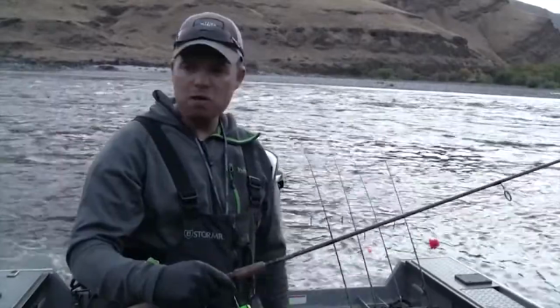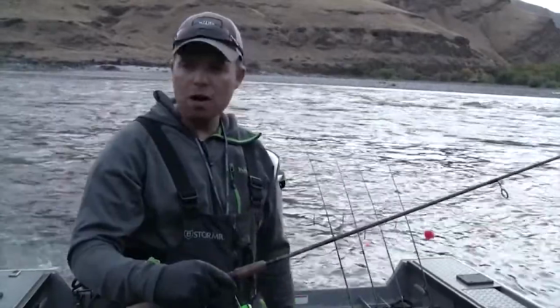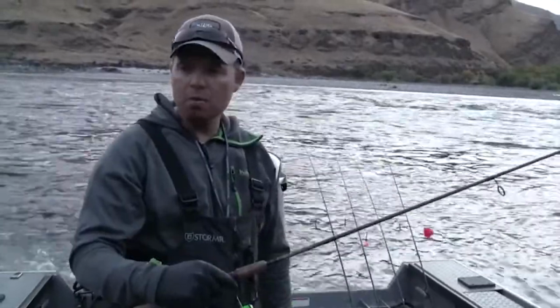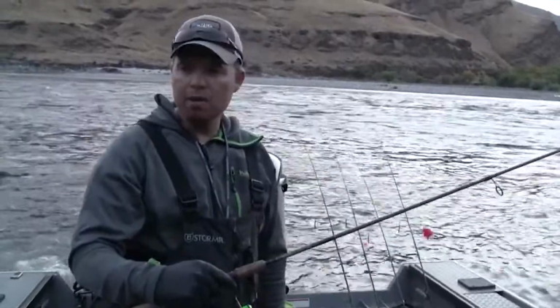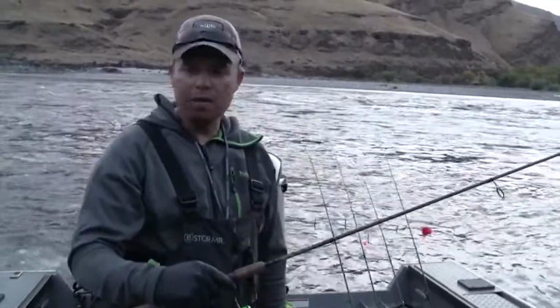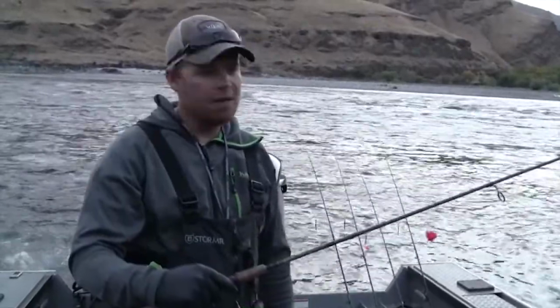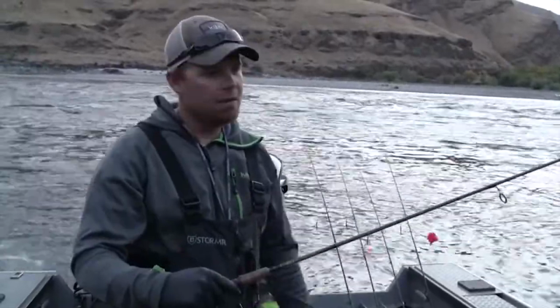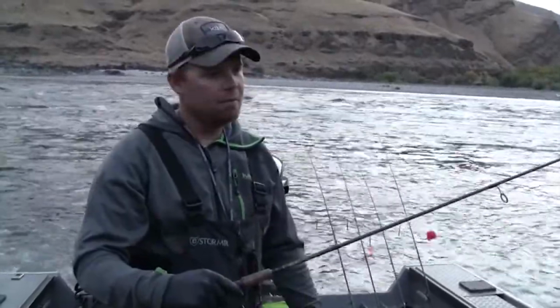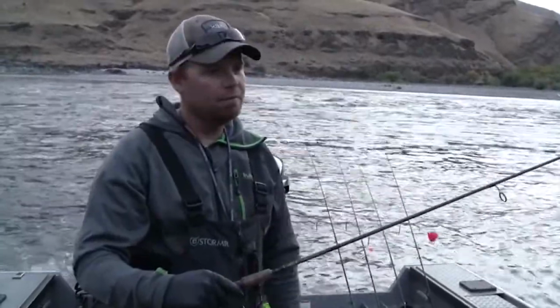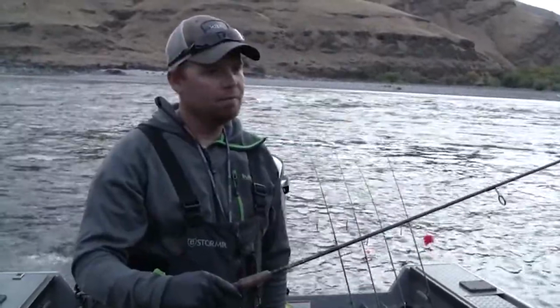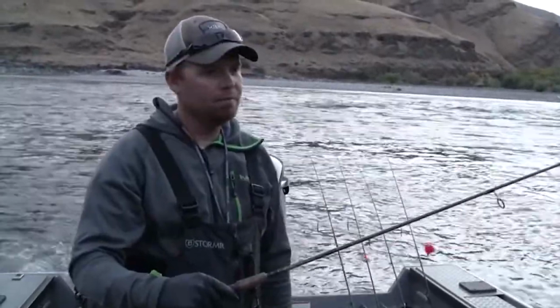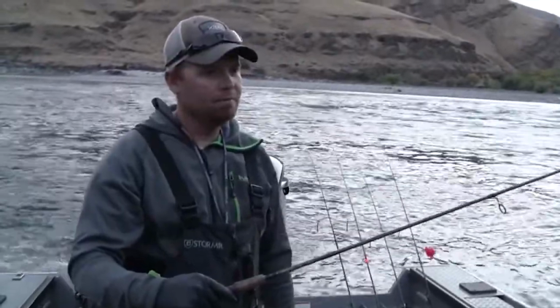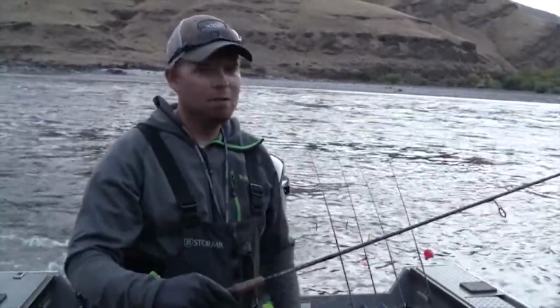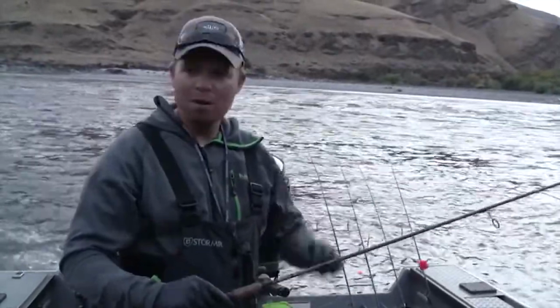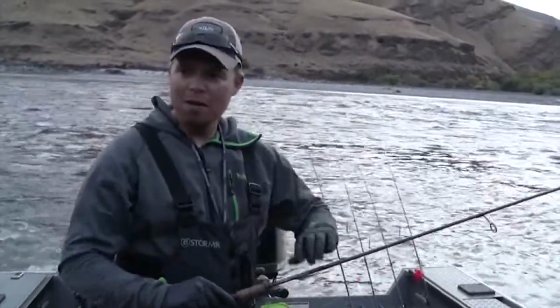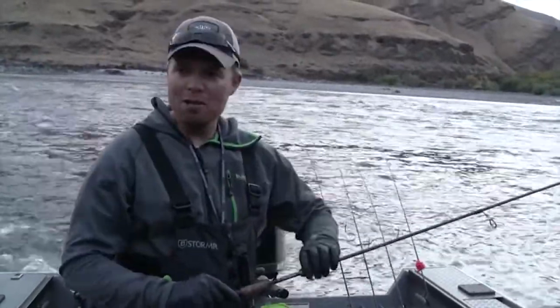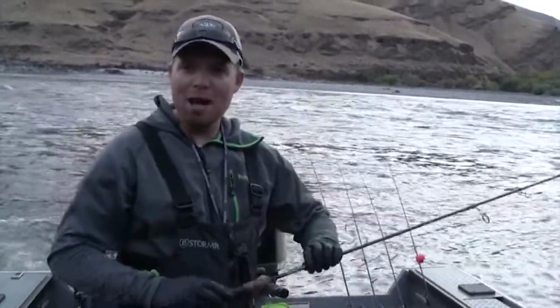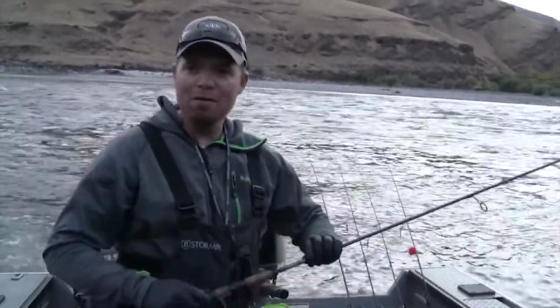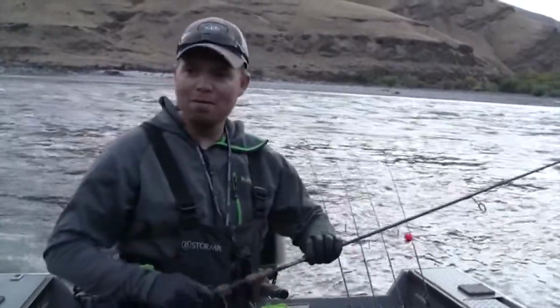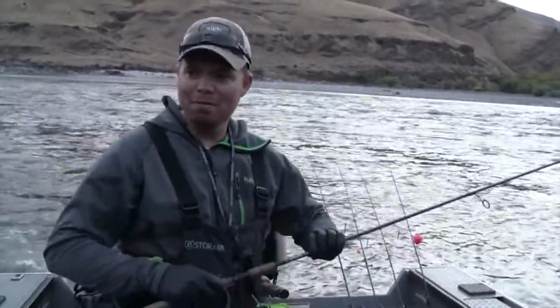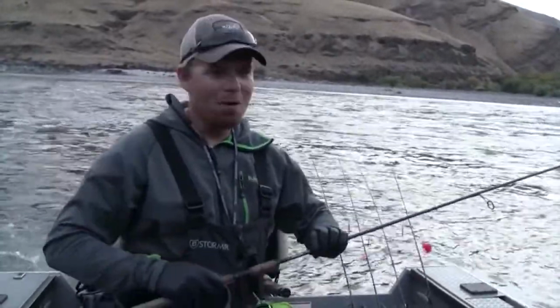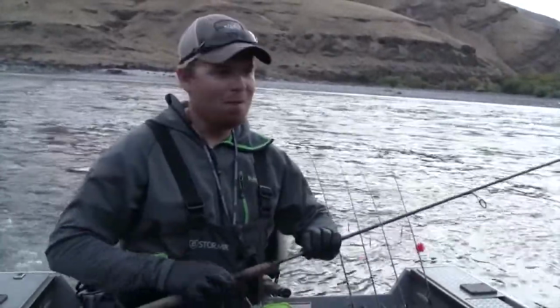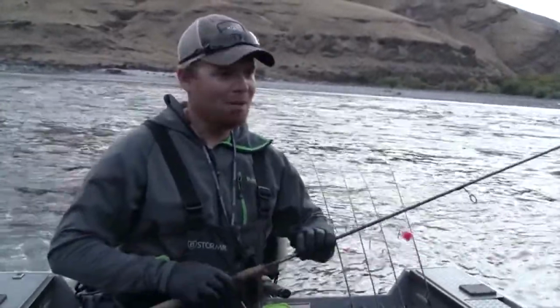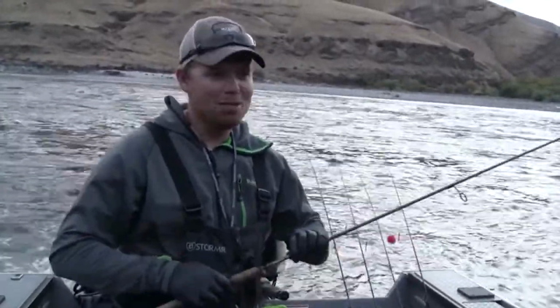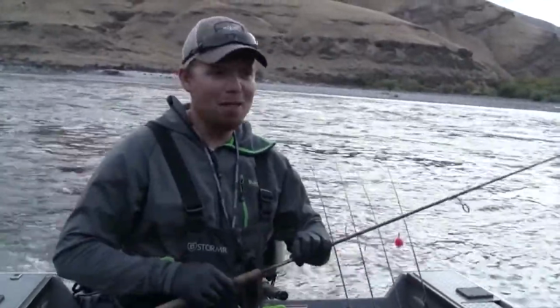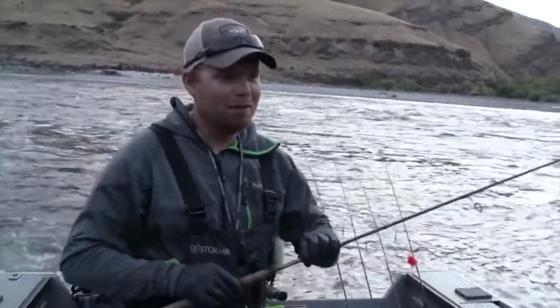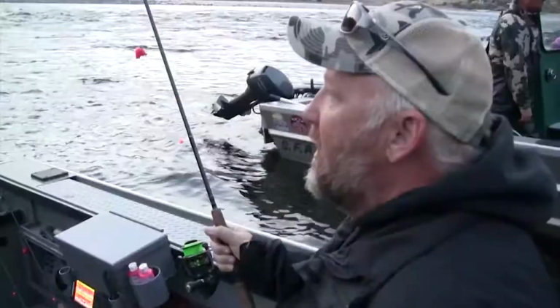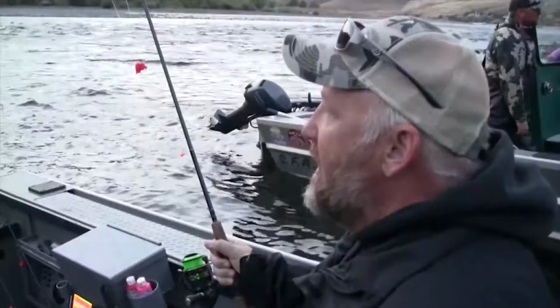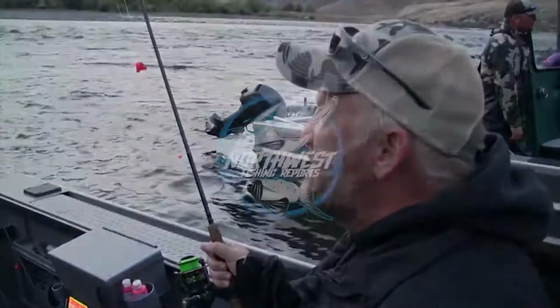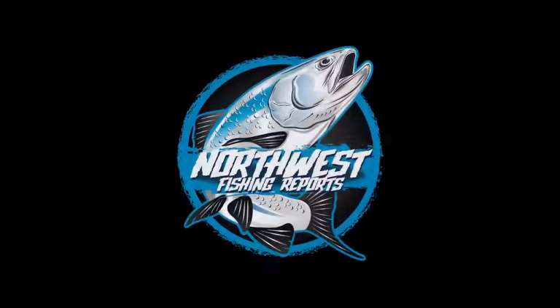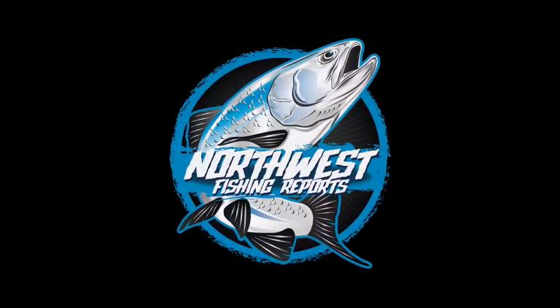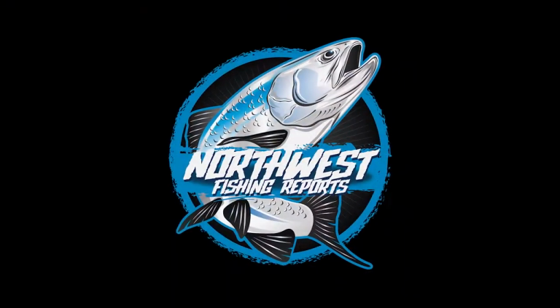Fish on! We'll reel the other baits up, catch that one, go up and catch another one. Sounds good, let's do it.